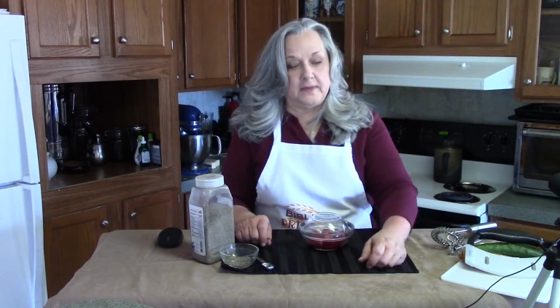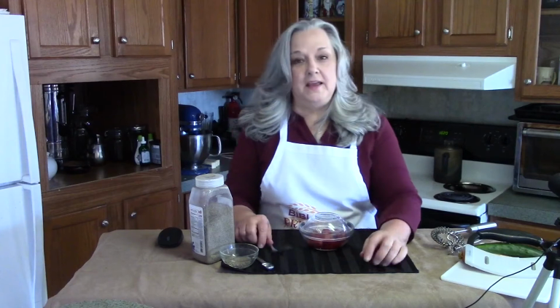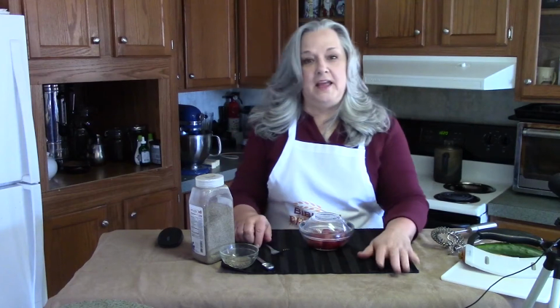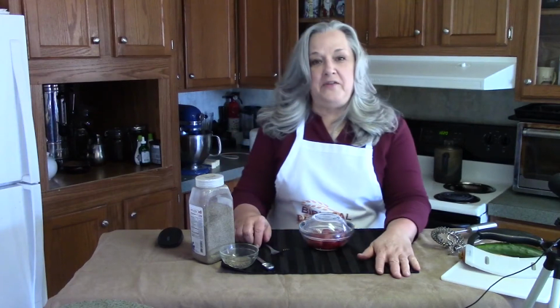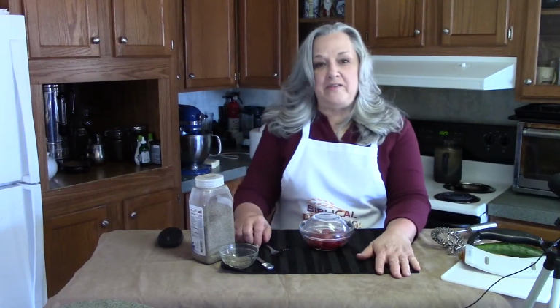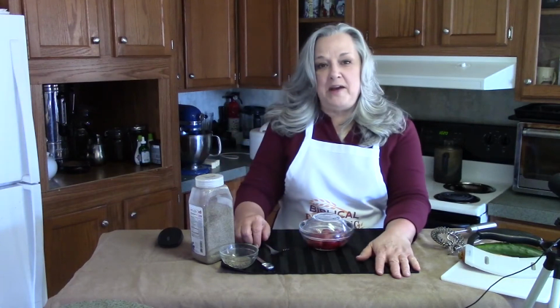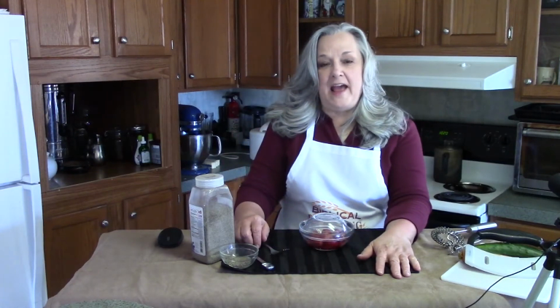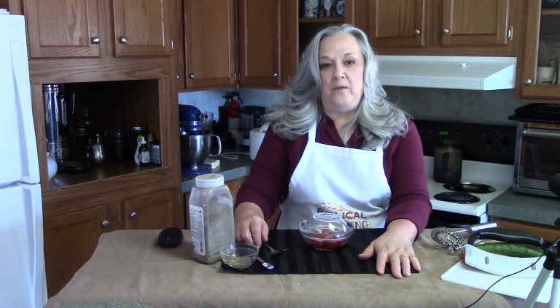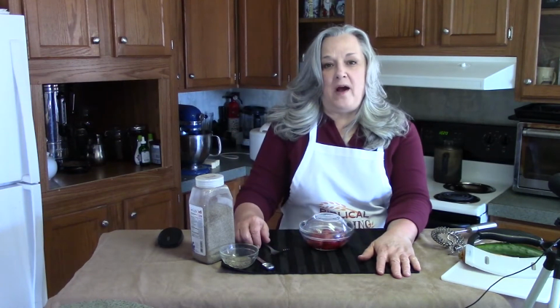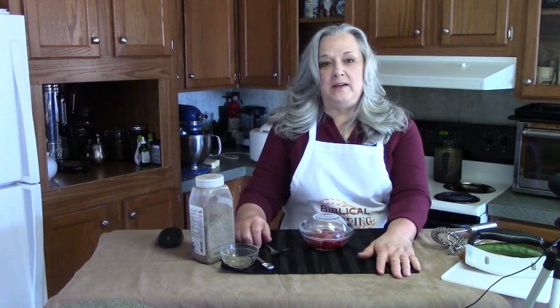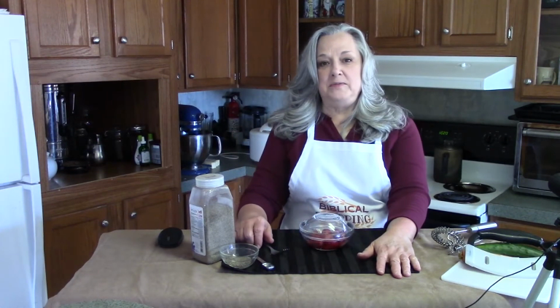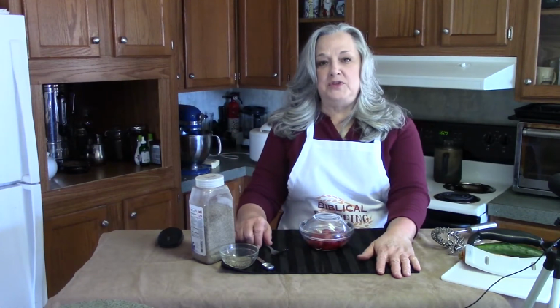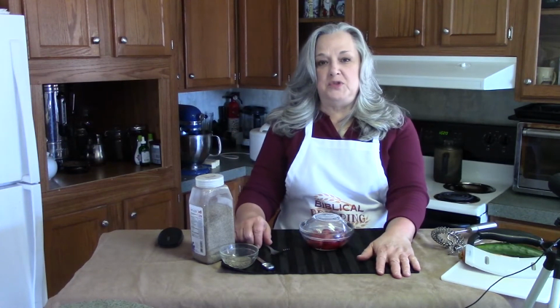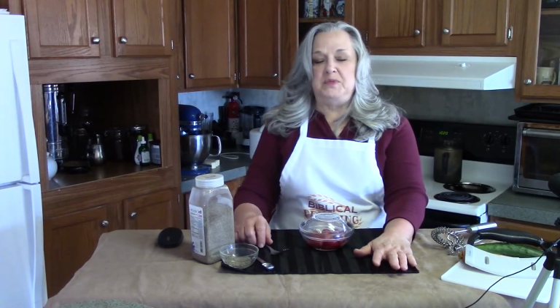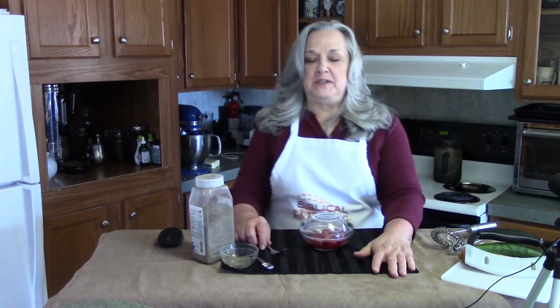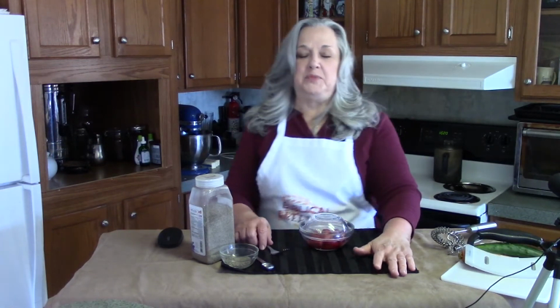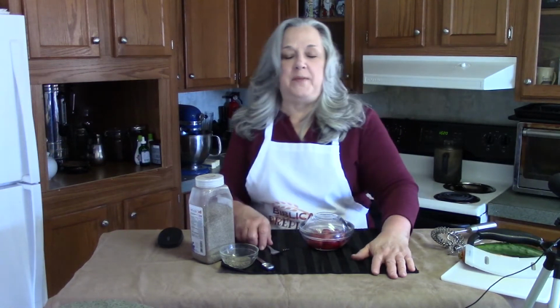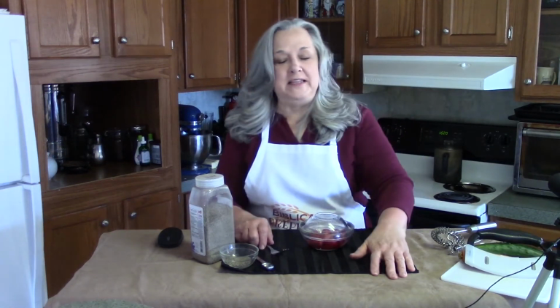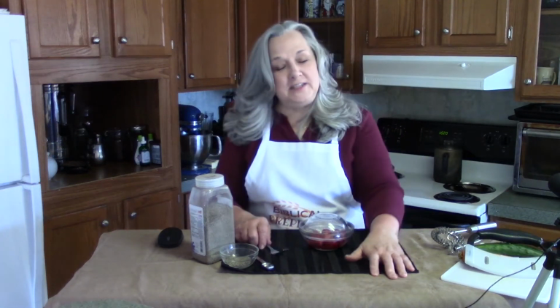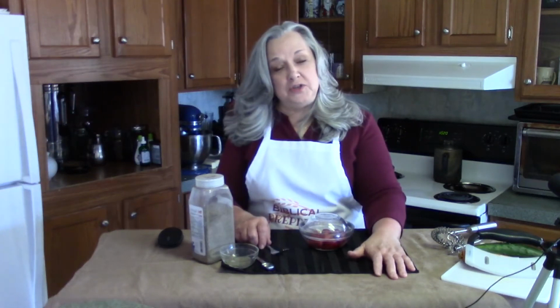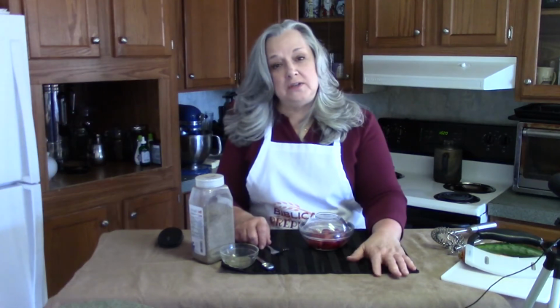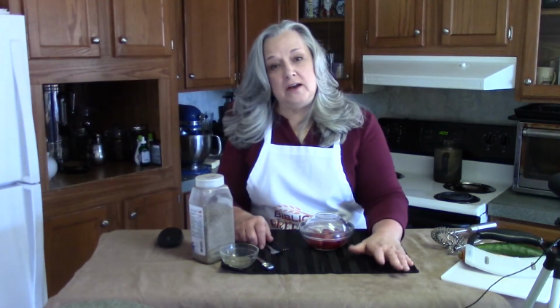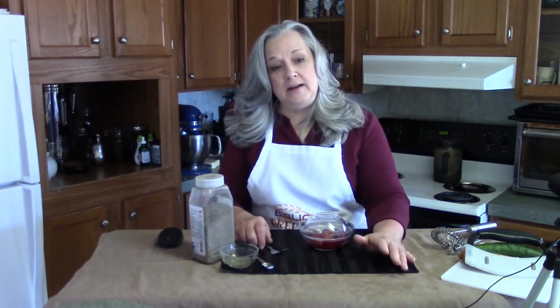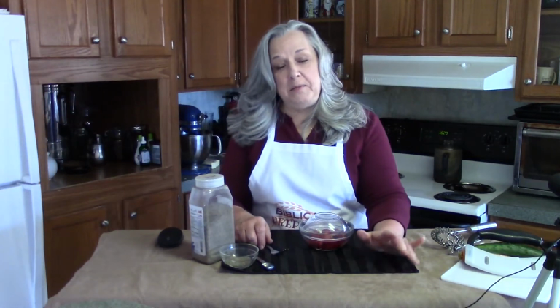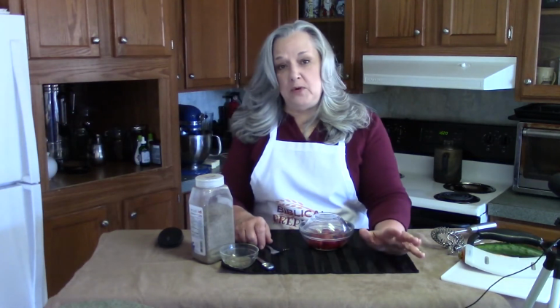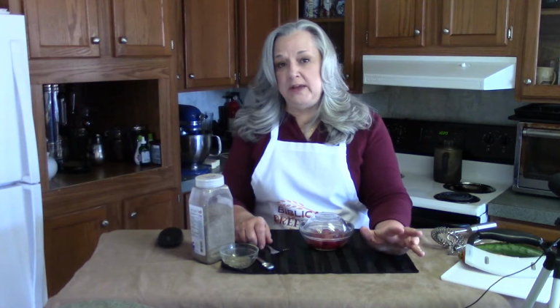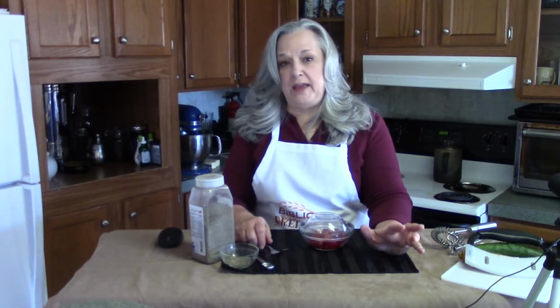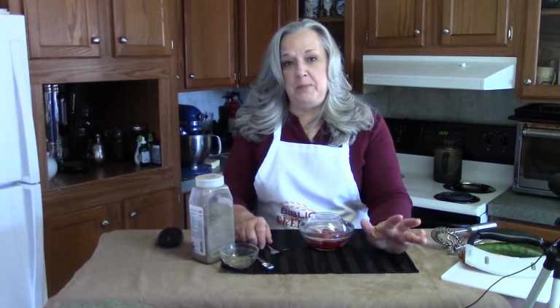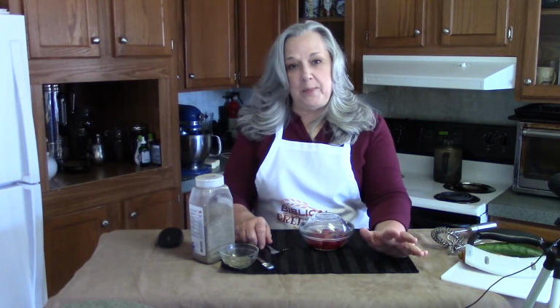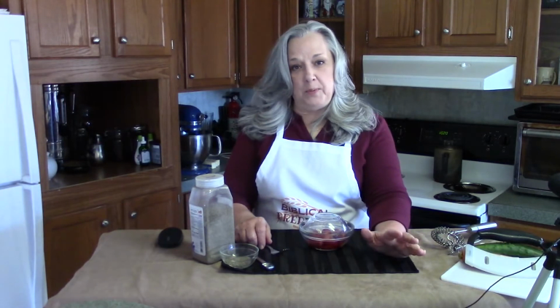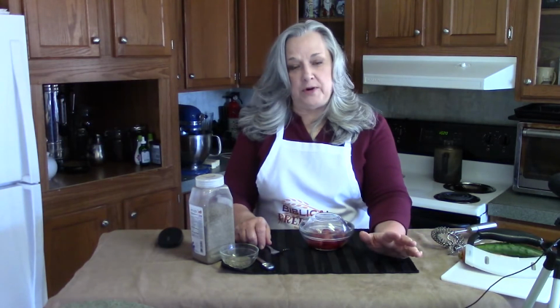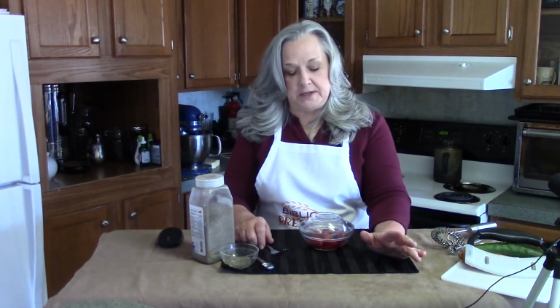Hello everyone and welcome to Biblical Prepping. This is Judith Garton and I'm here with a Prepper Portion.